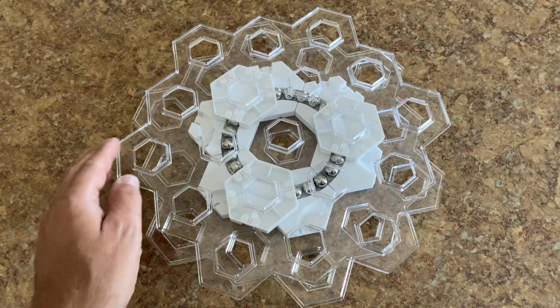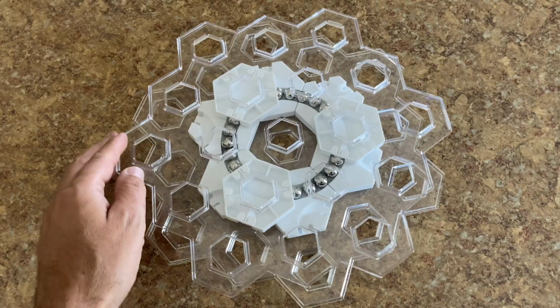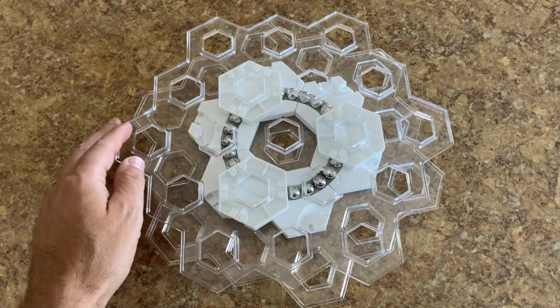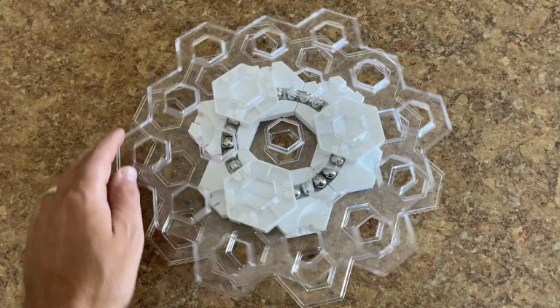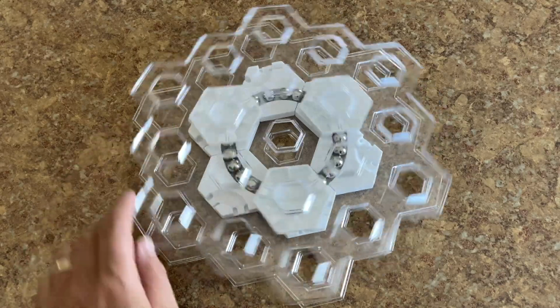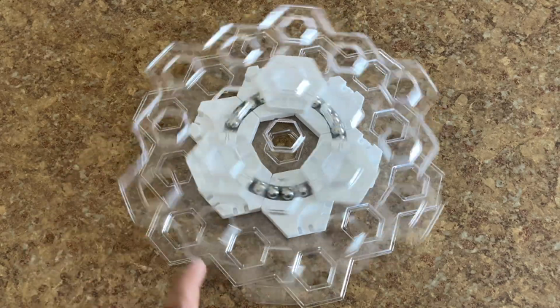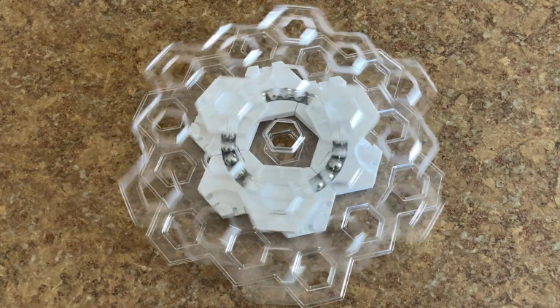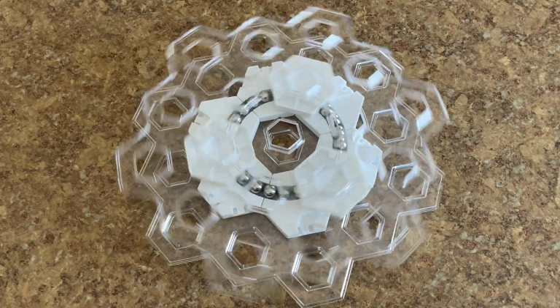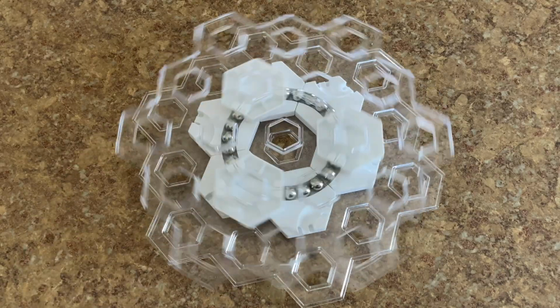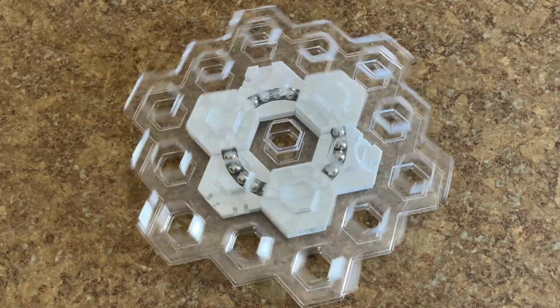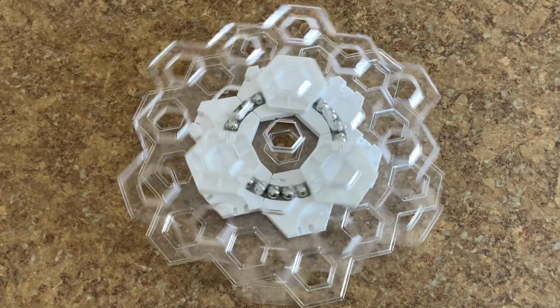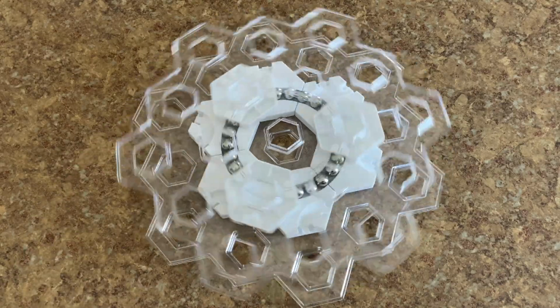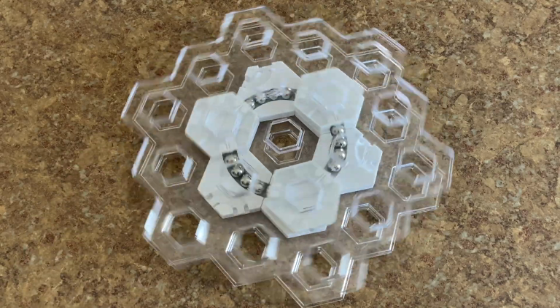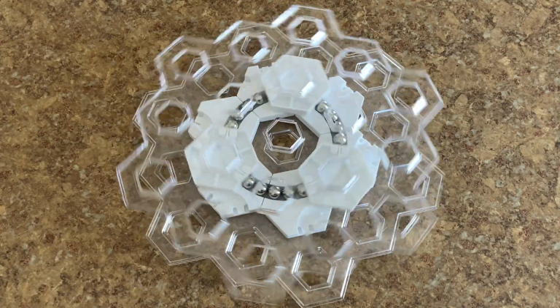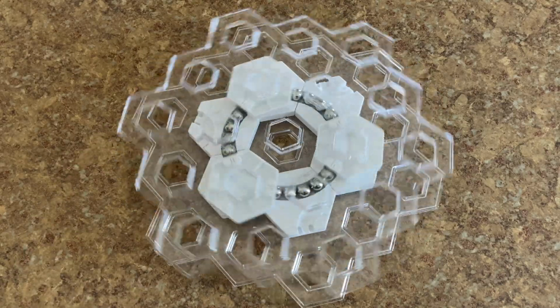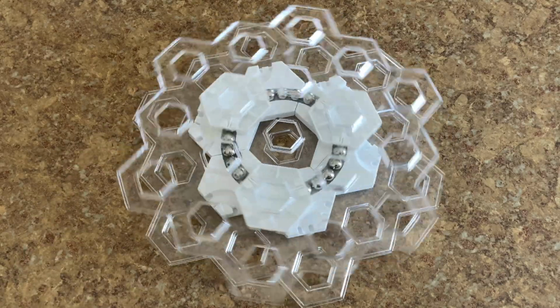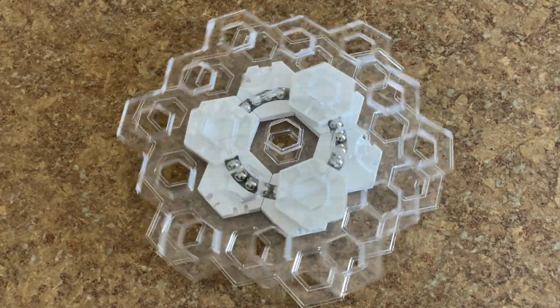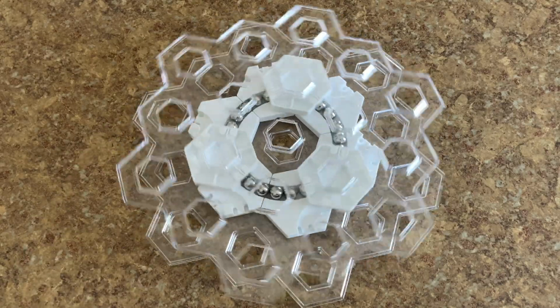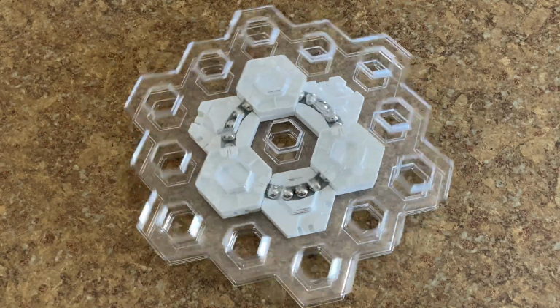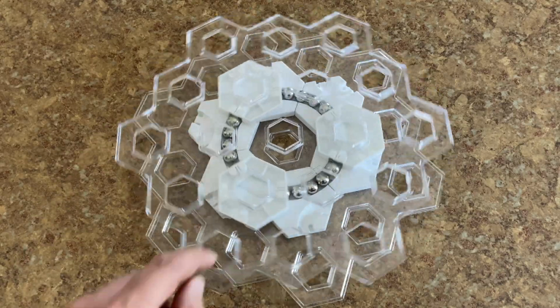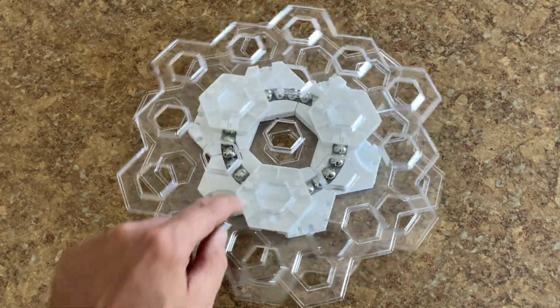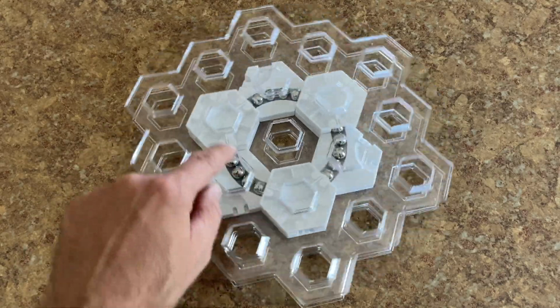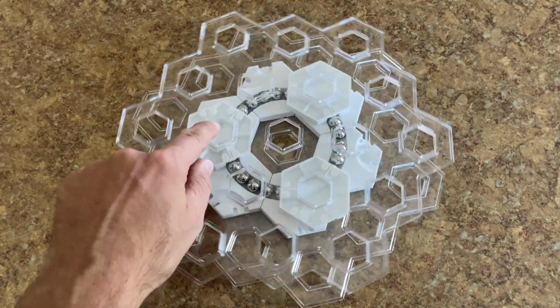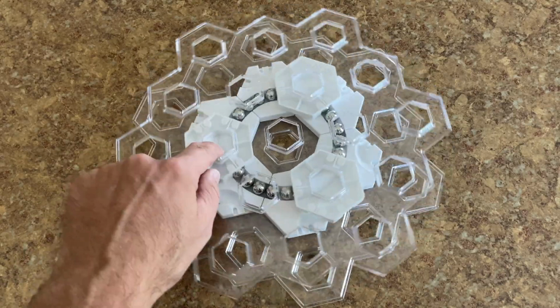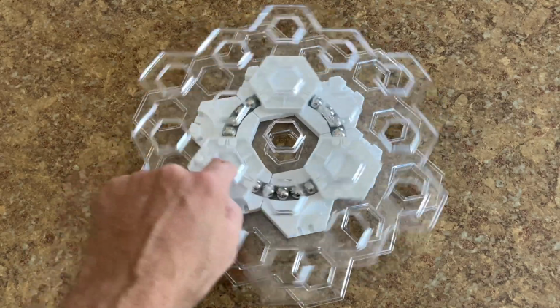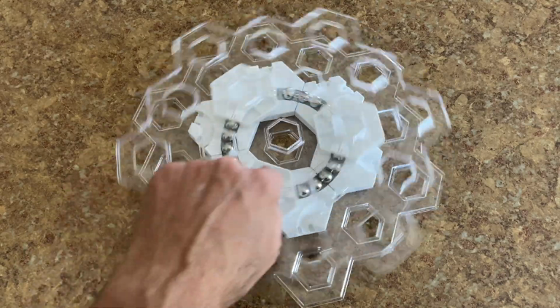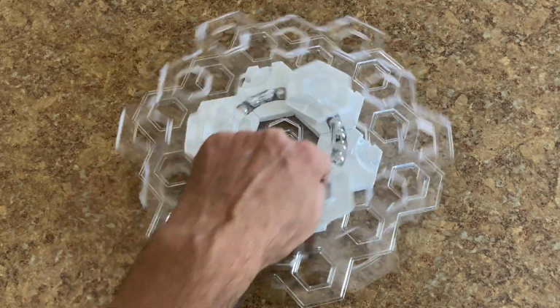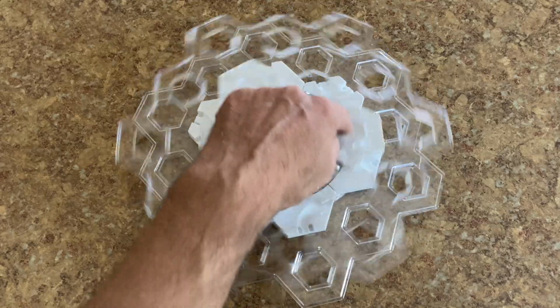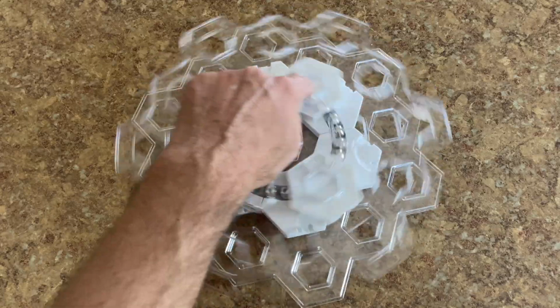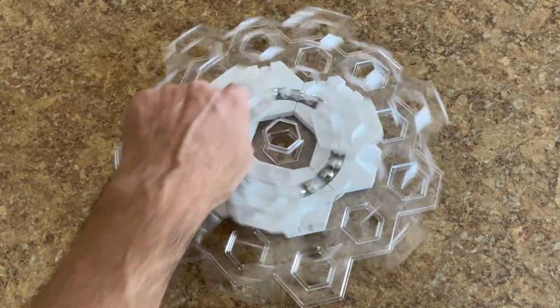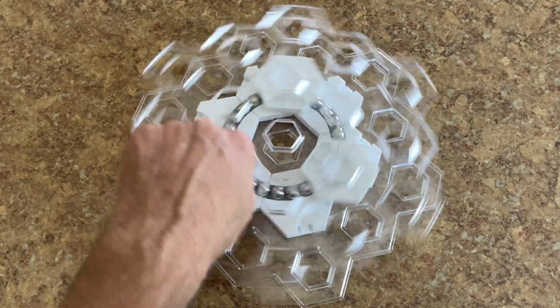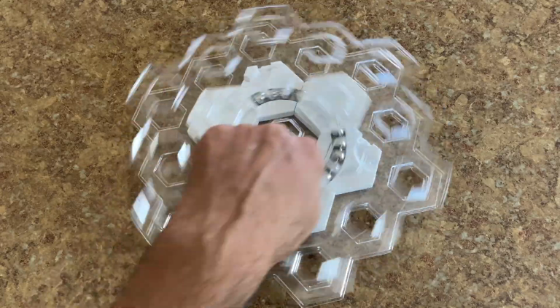Hi GraviTrax fans, in today's episode of Marble Run Tech, we build a marble bearing.